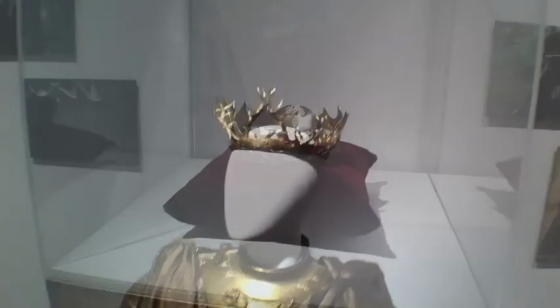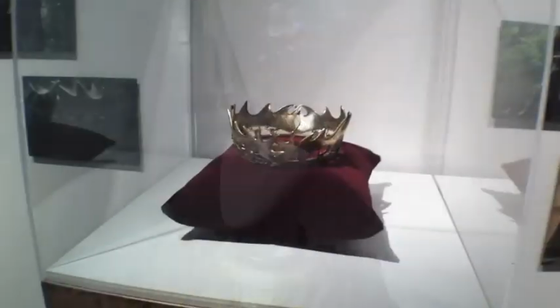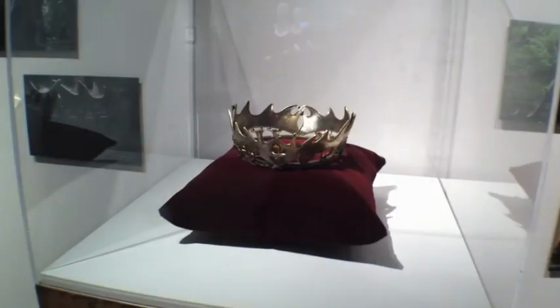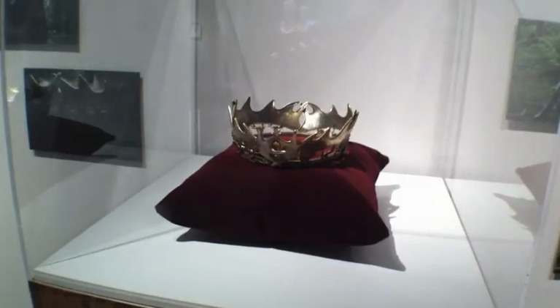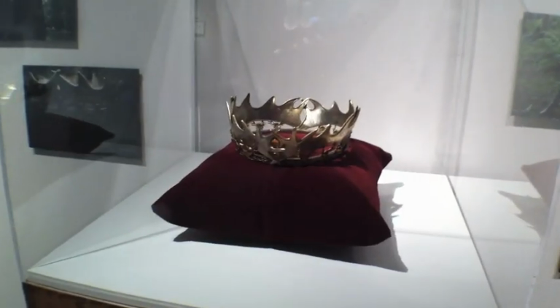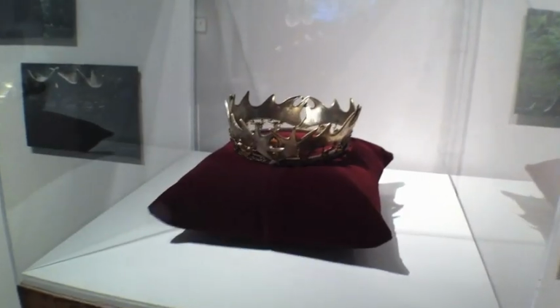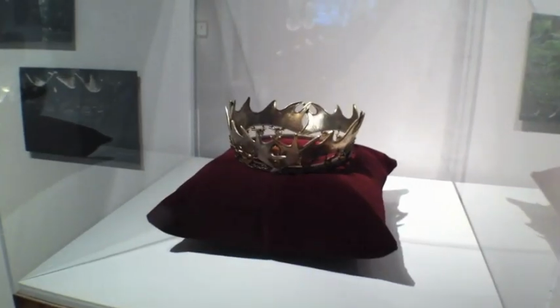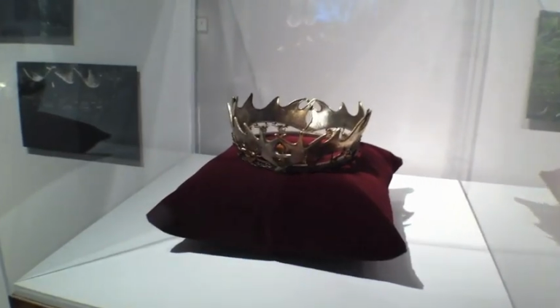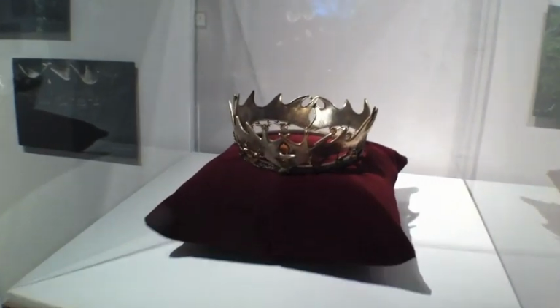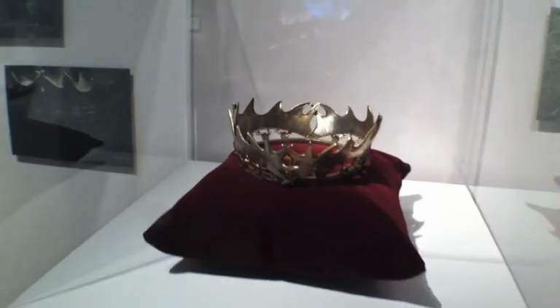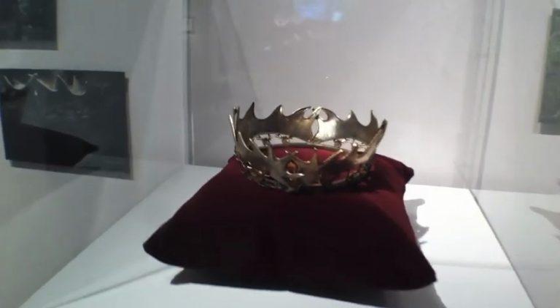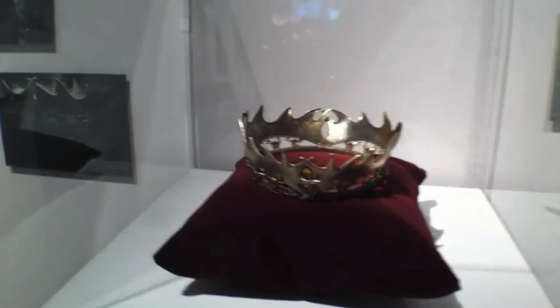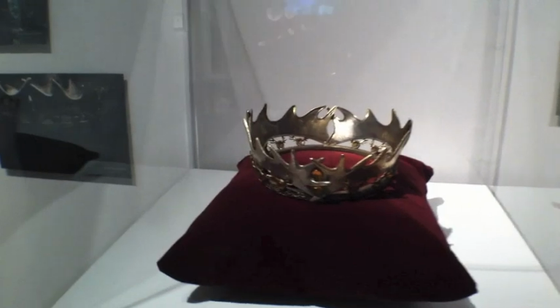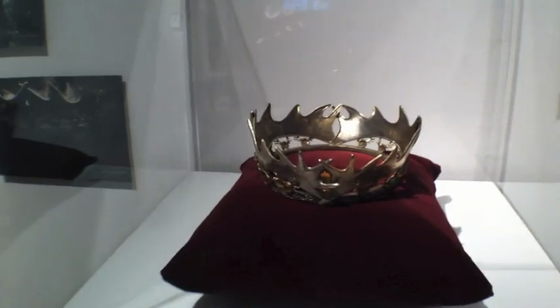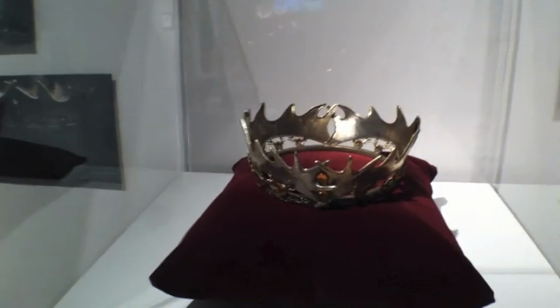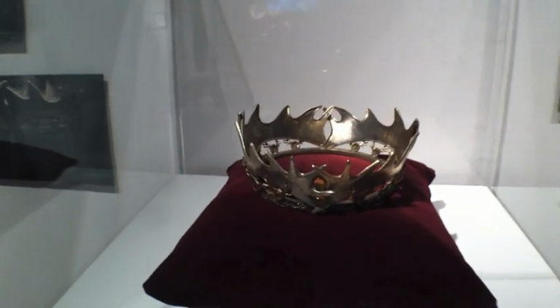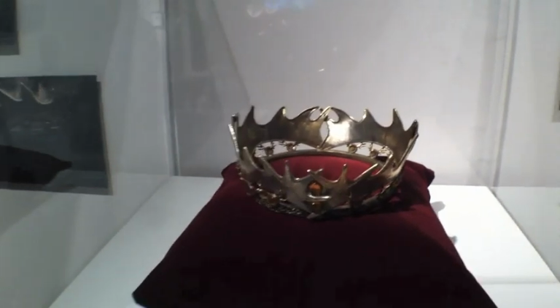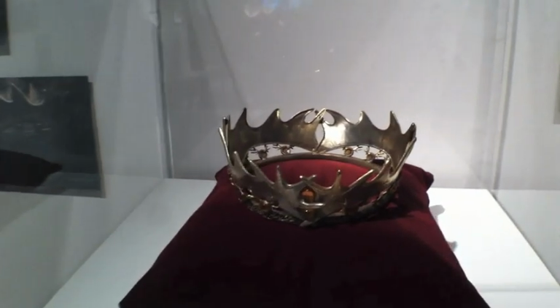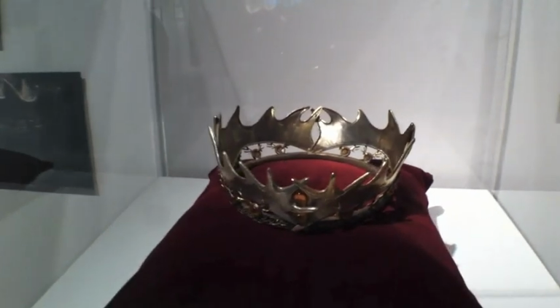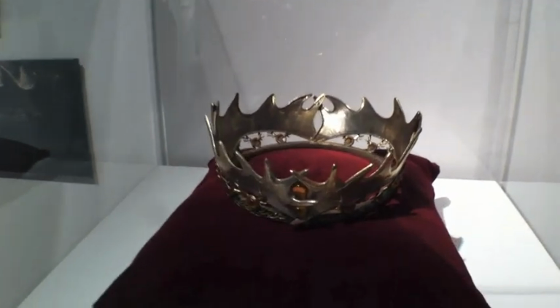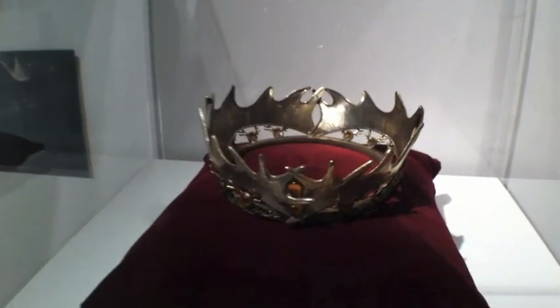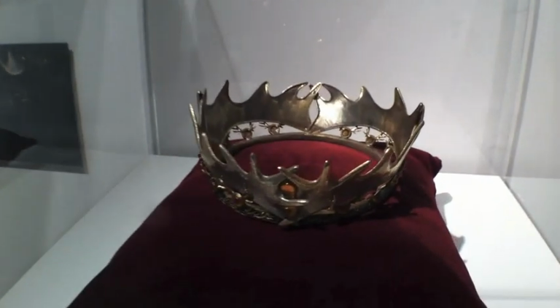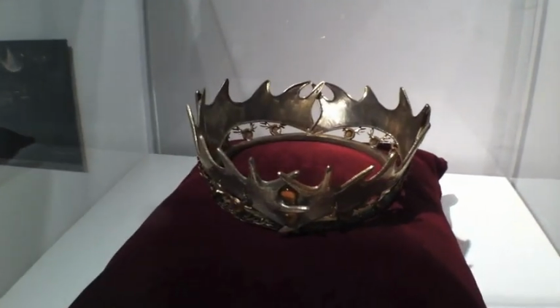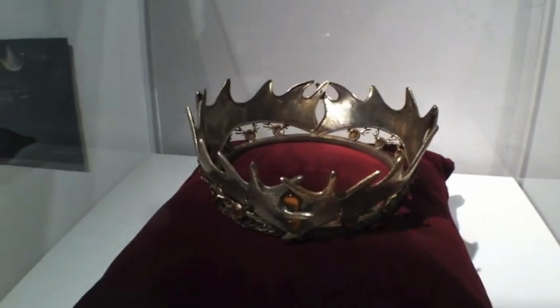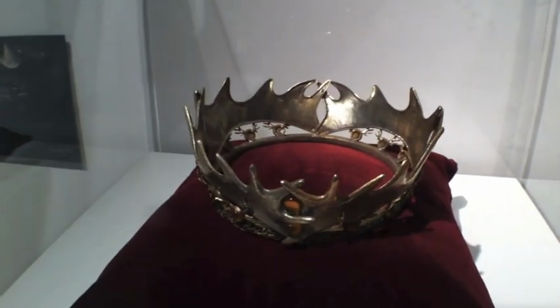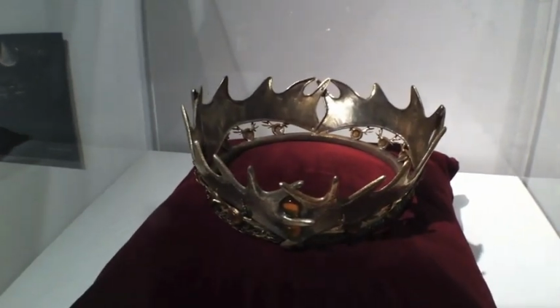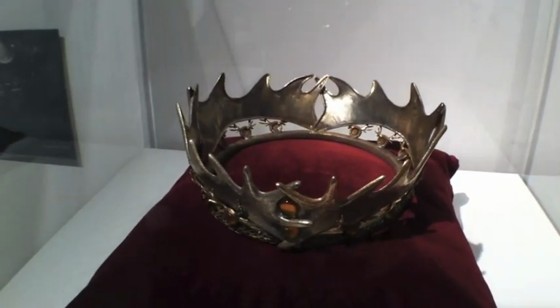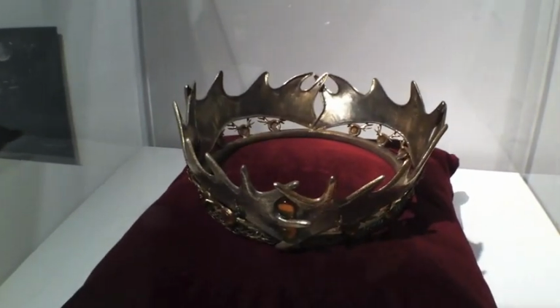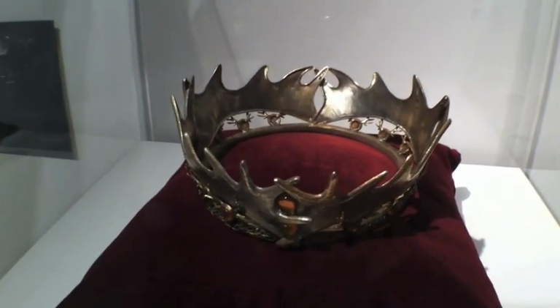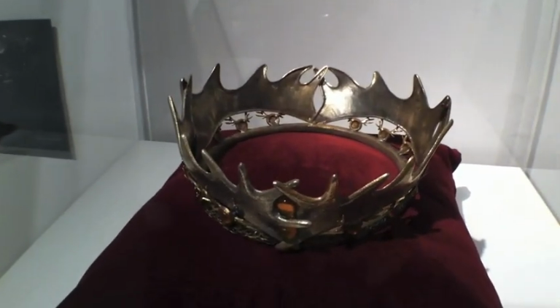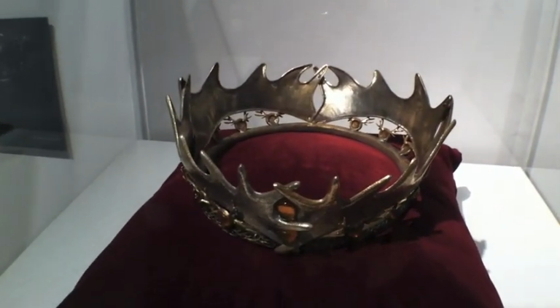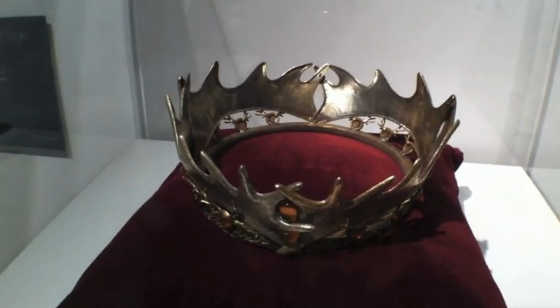I can only imagine if you're growing up wanting to be a princess — I don't think this is probably what you had in mind.